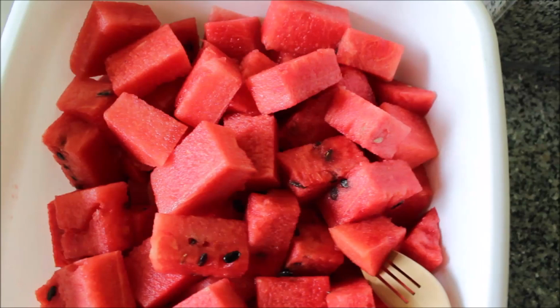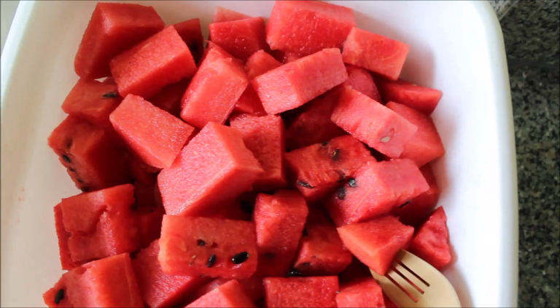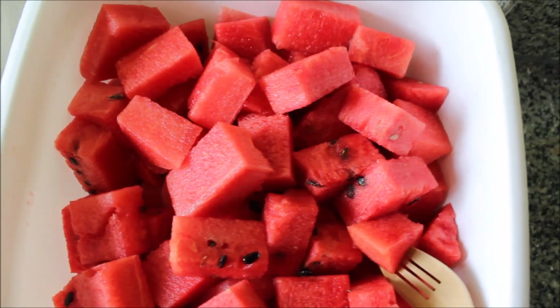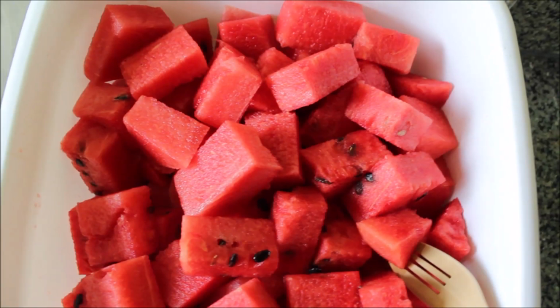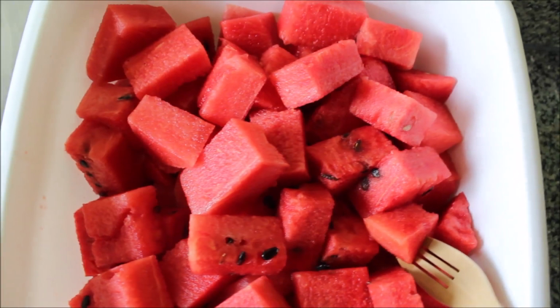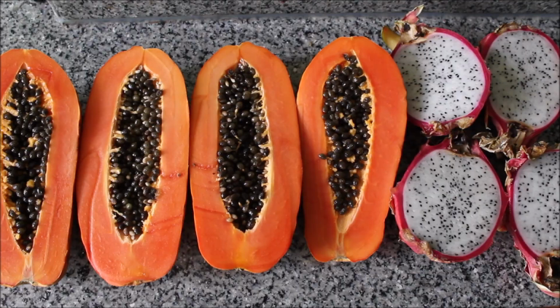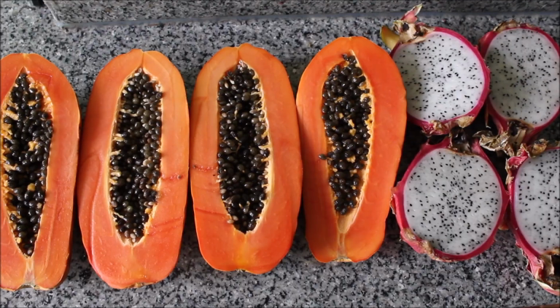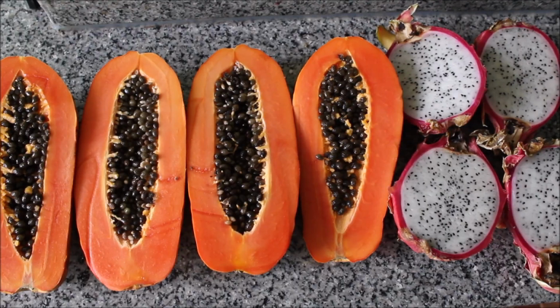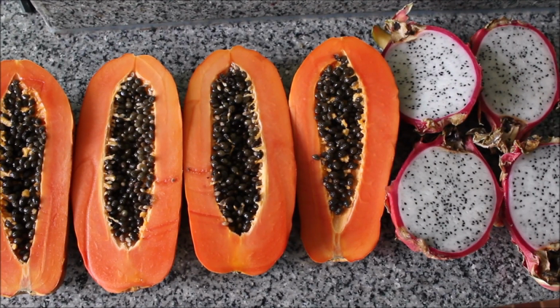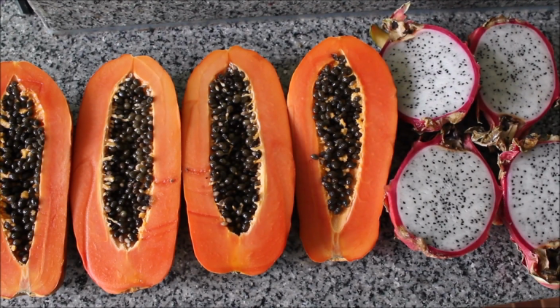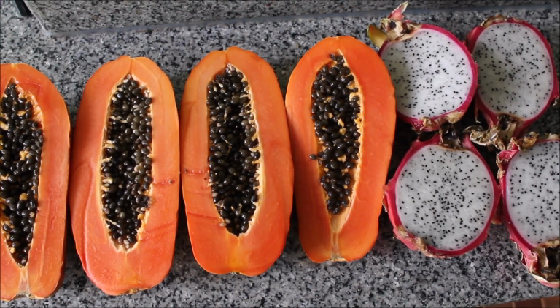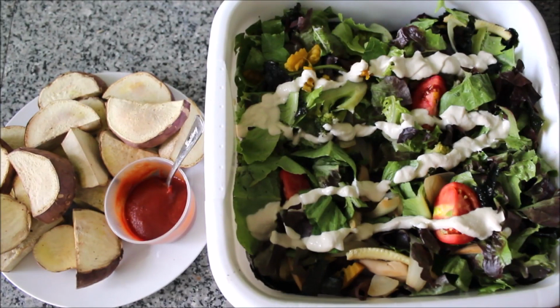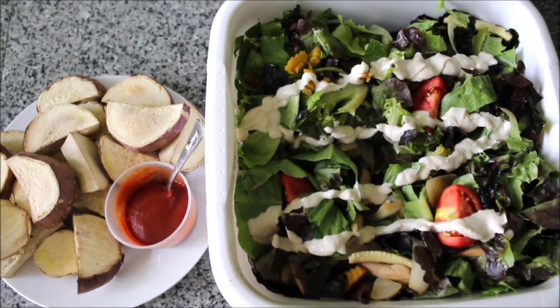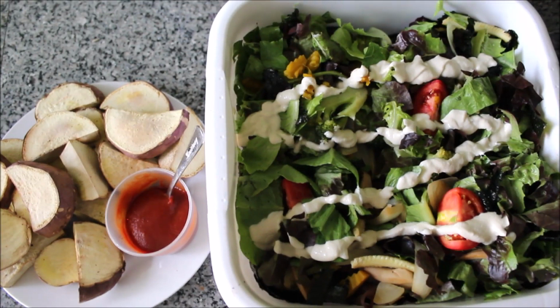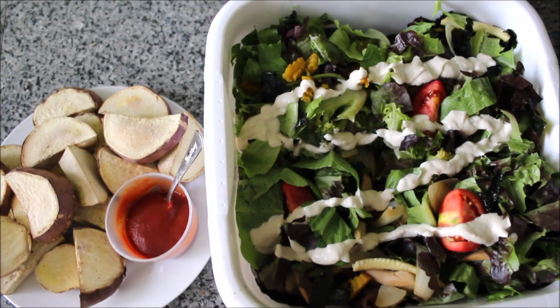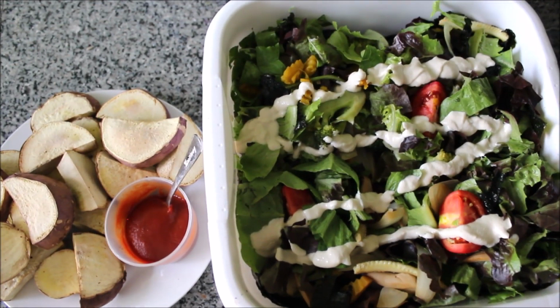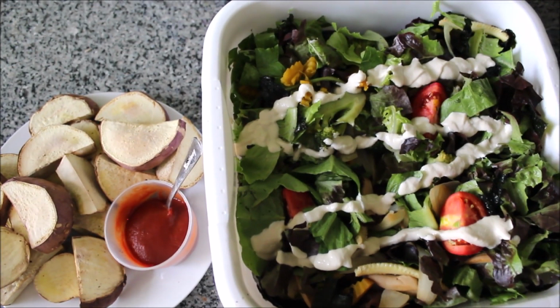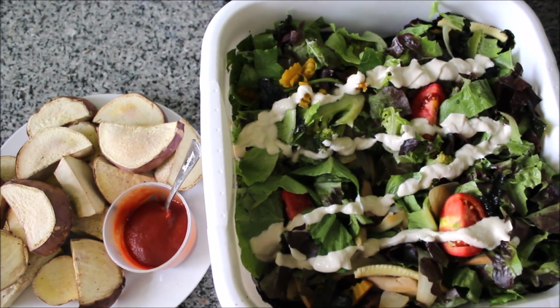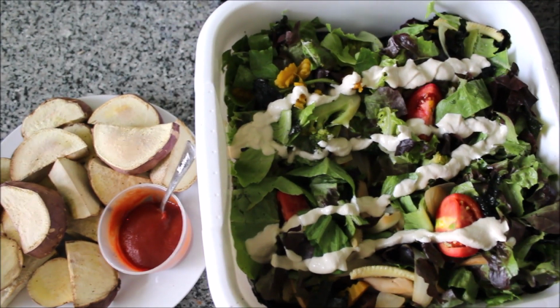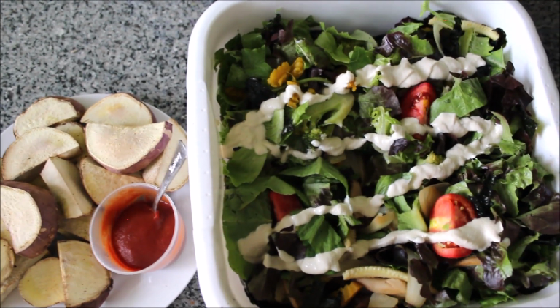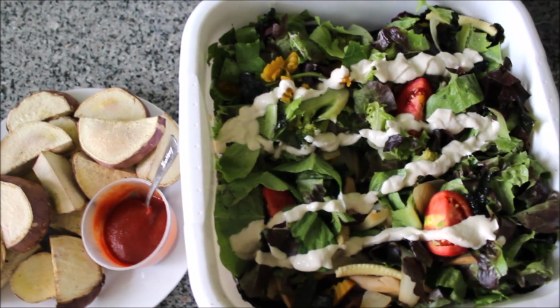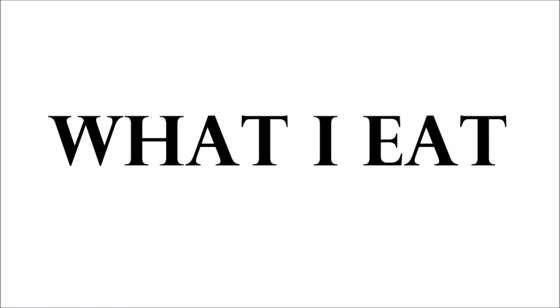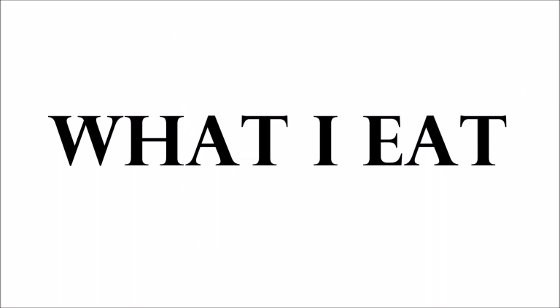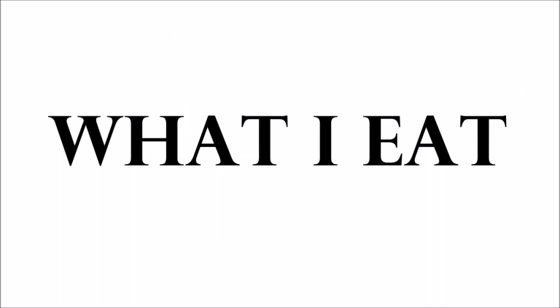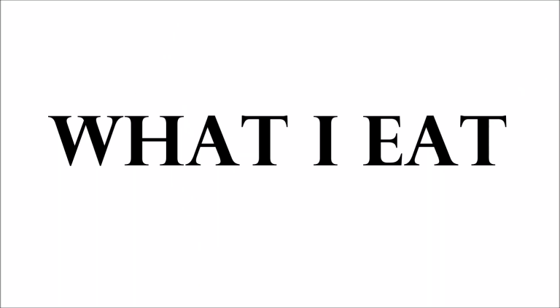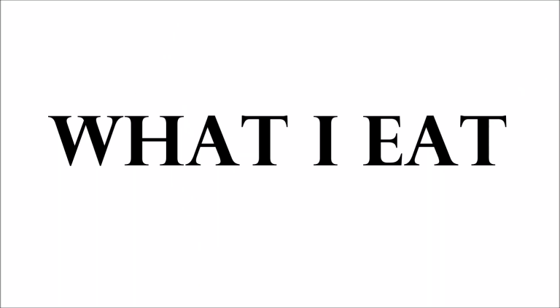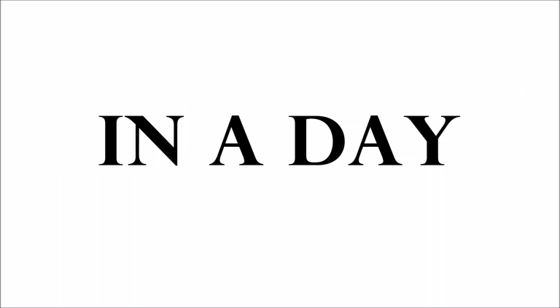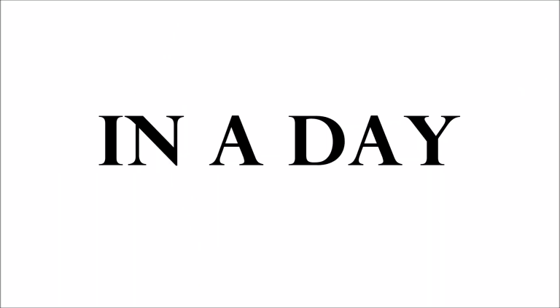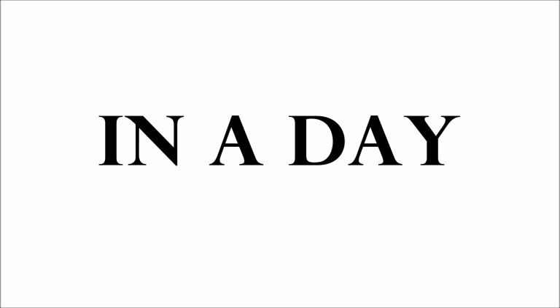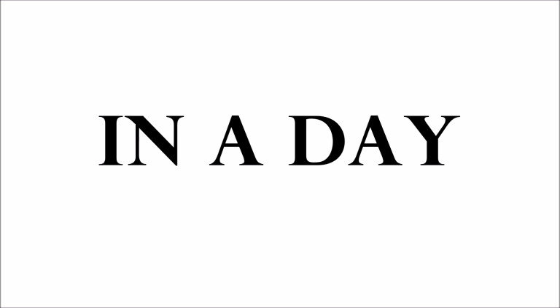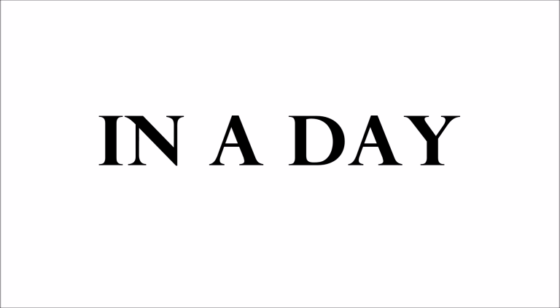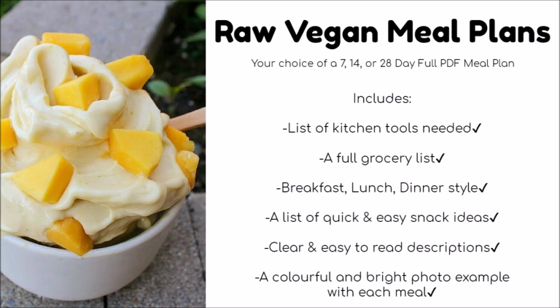Hi friends, welcome back to another what I eat in a day video. I'm going to take you through my whole day and show you everything I ate in one day.